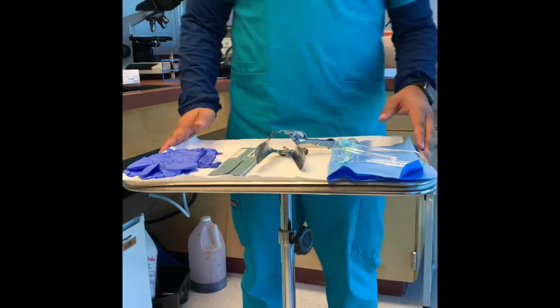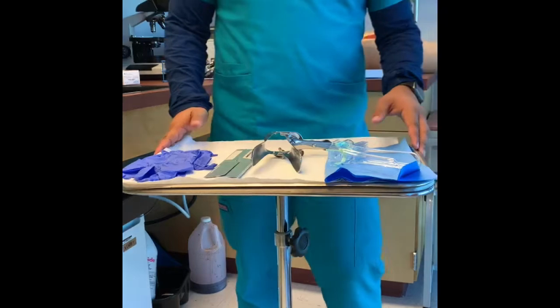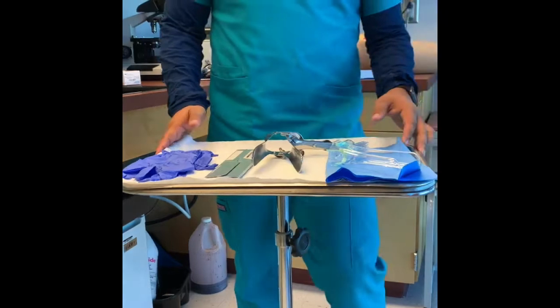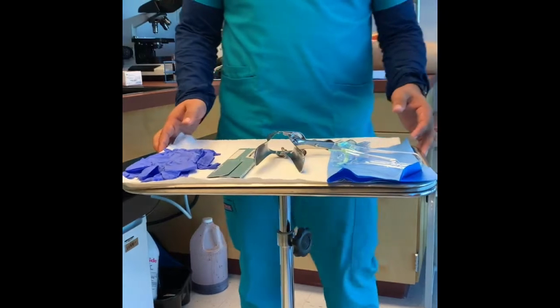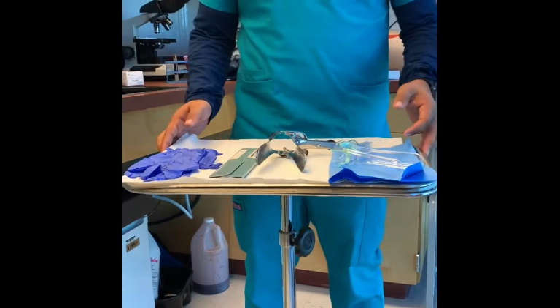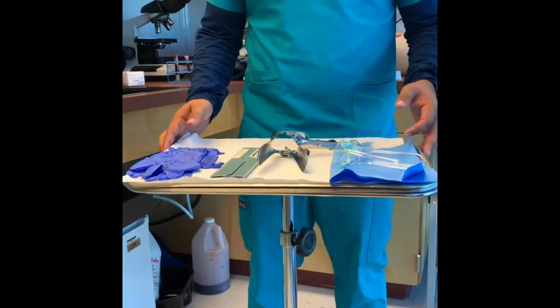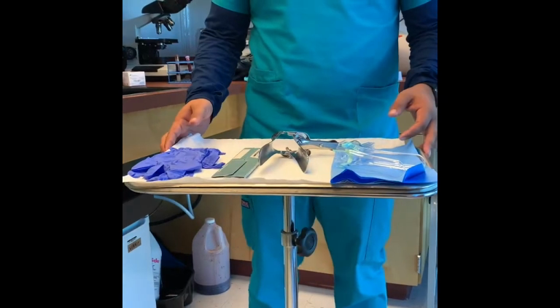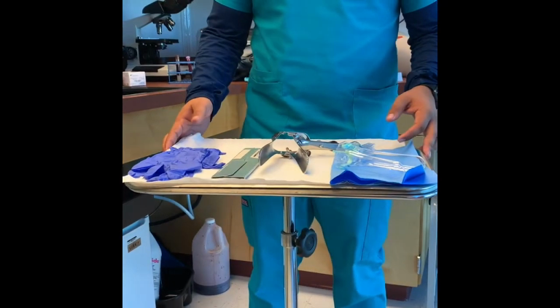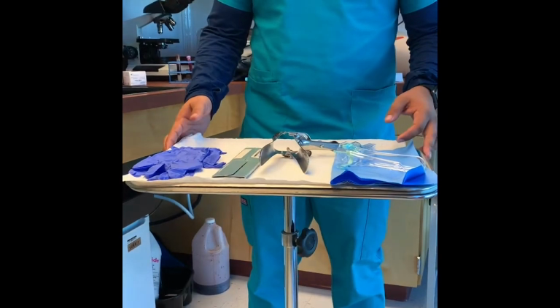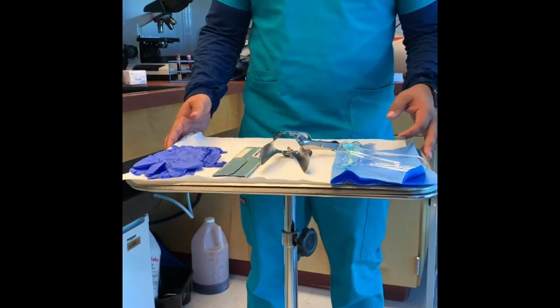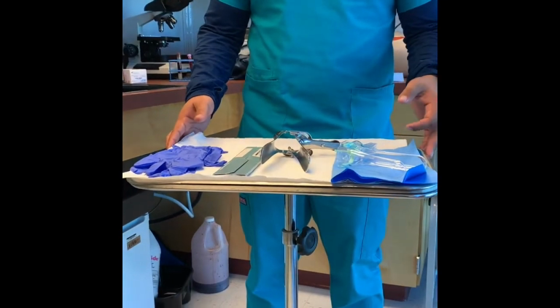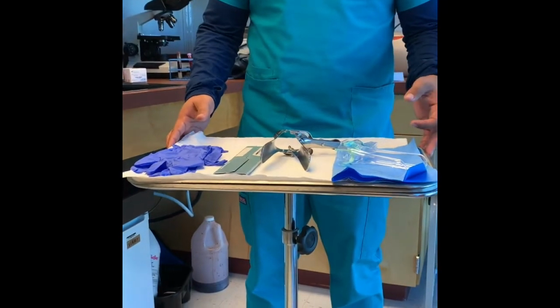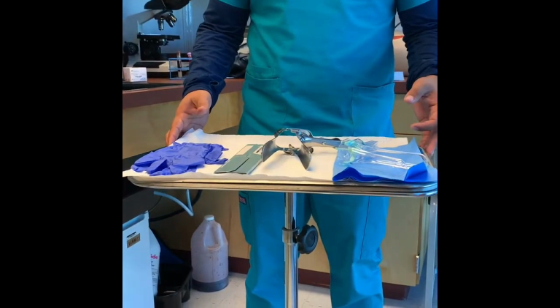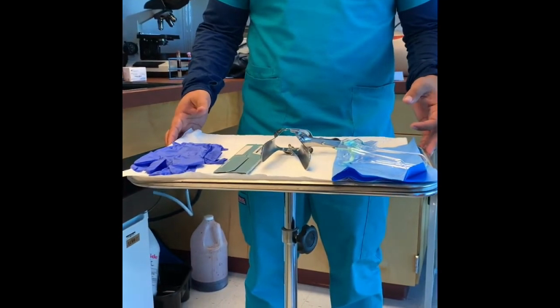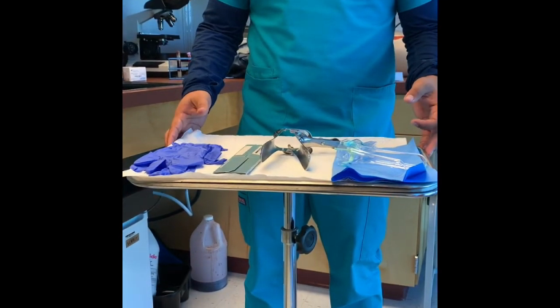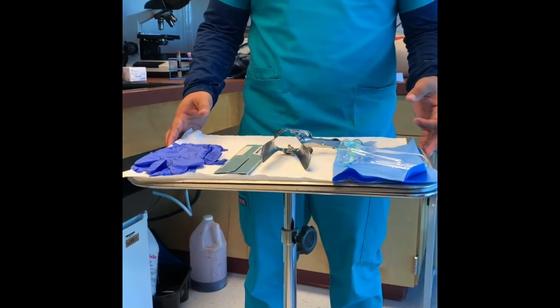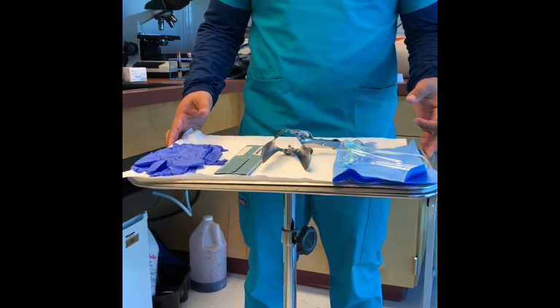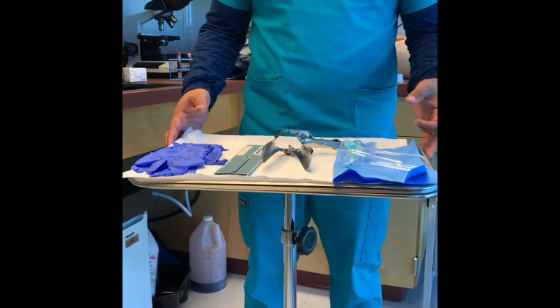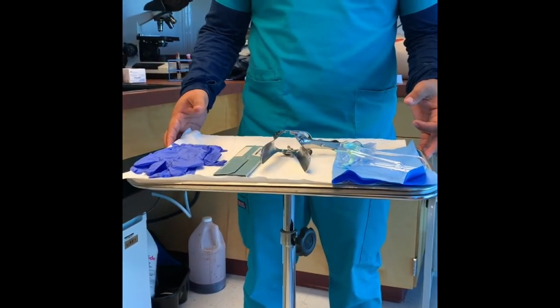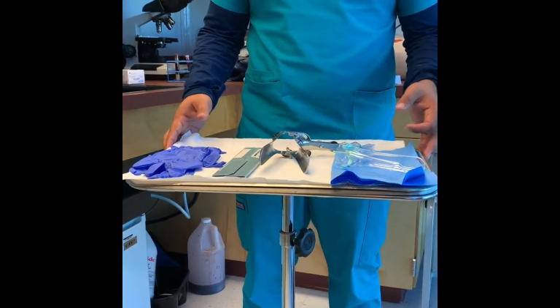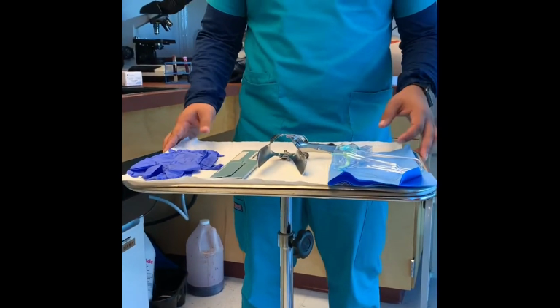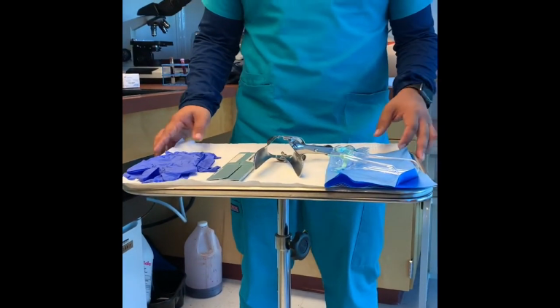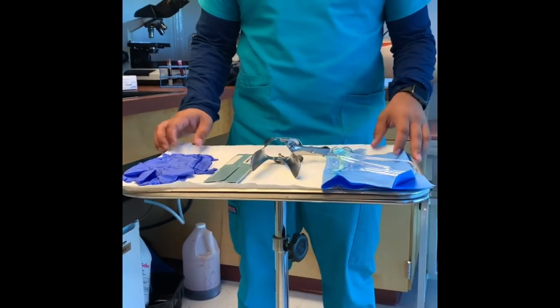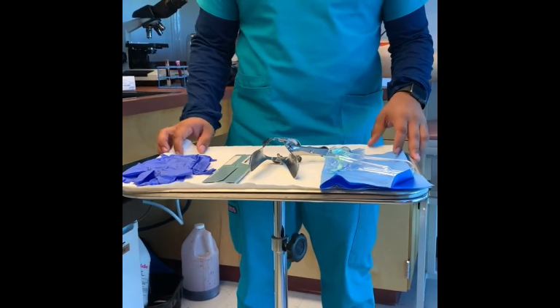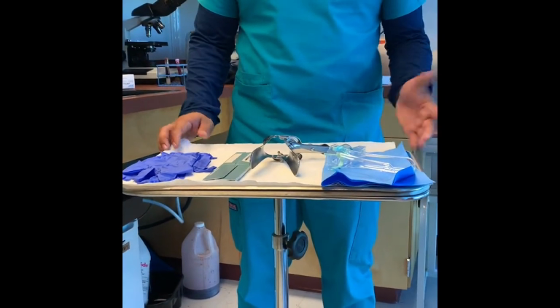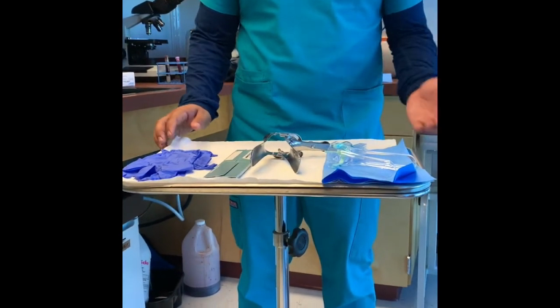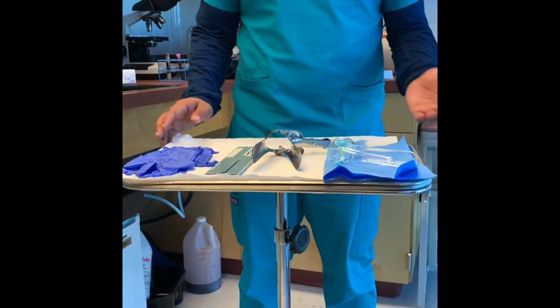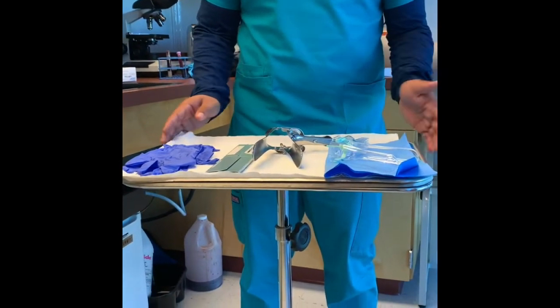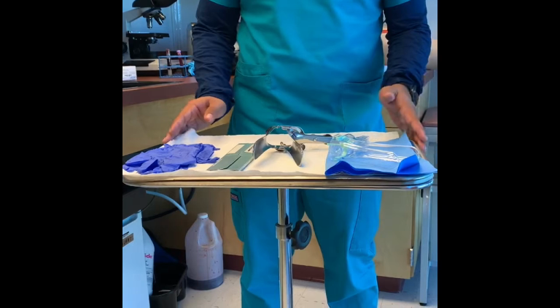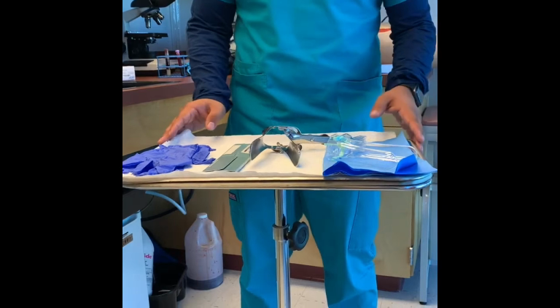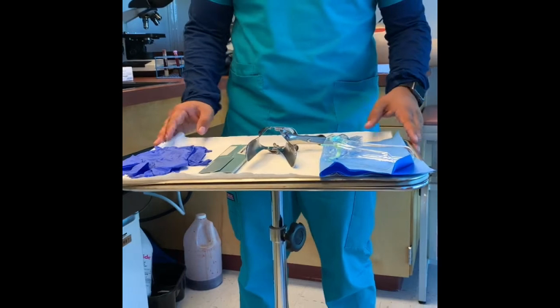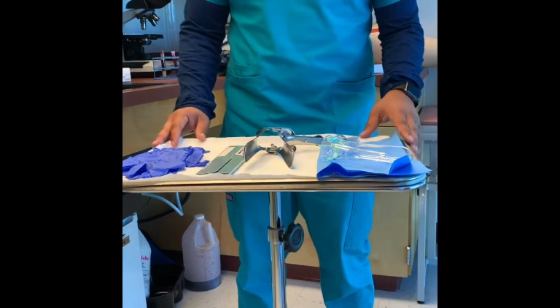Hello, good afternoon. Today I'll be showing you how to prepare for a gynecological exam, also known as a pap smear.